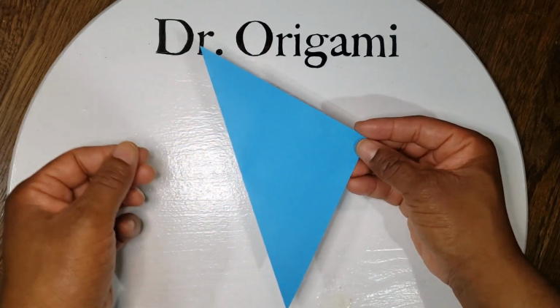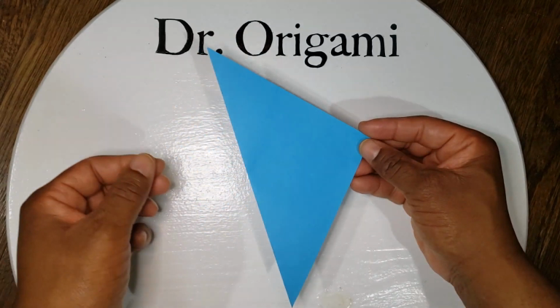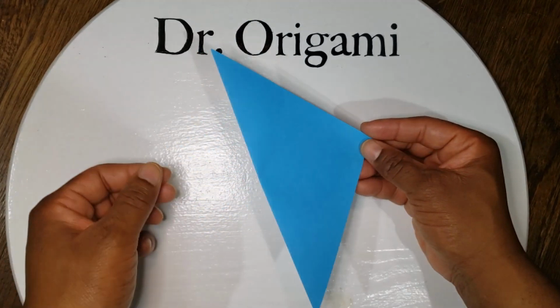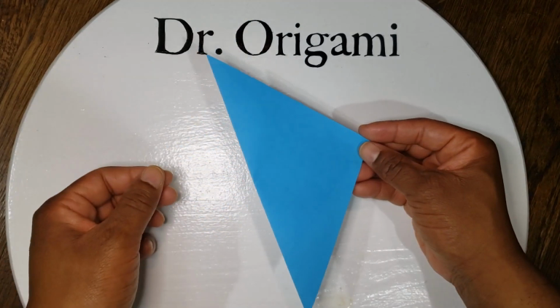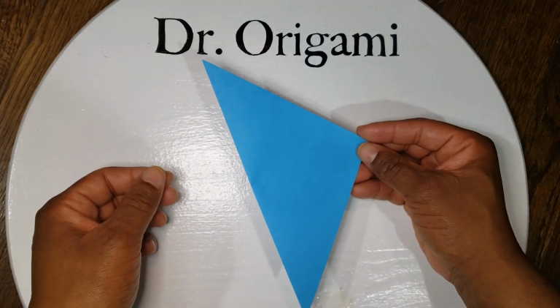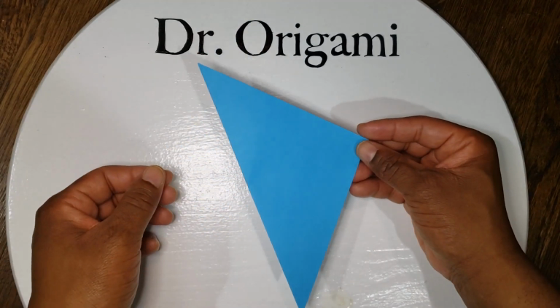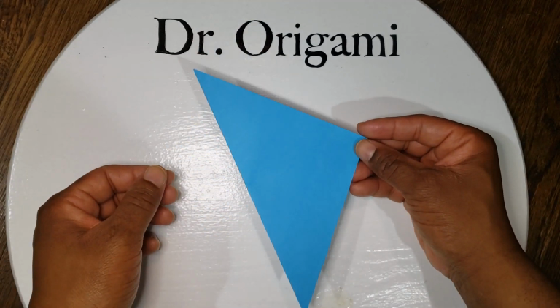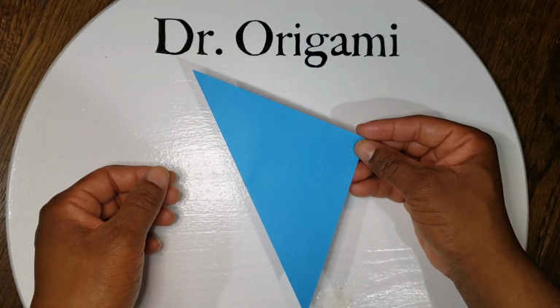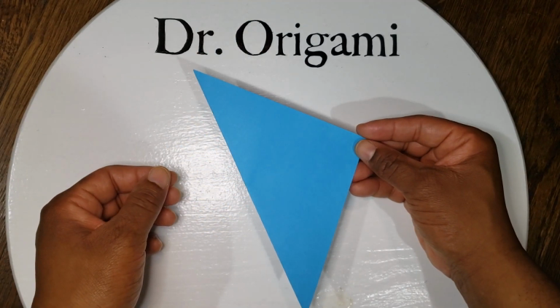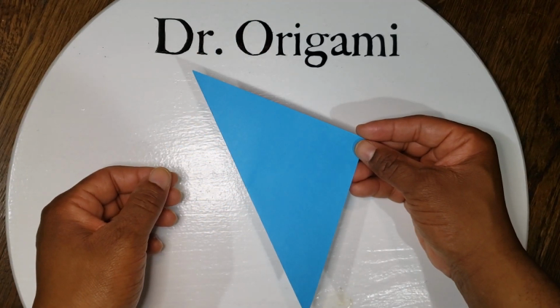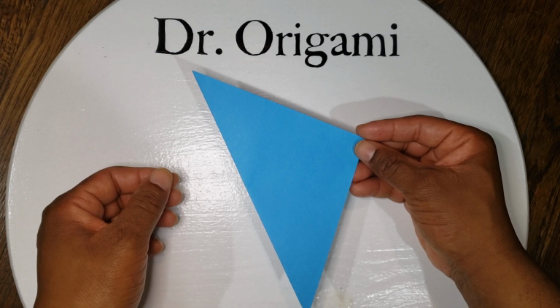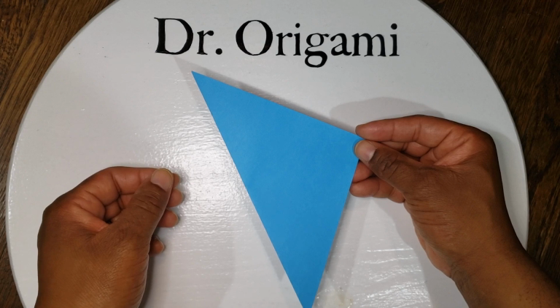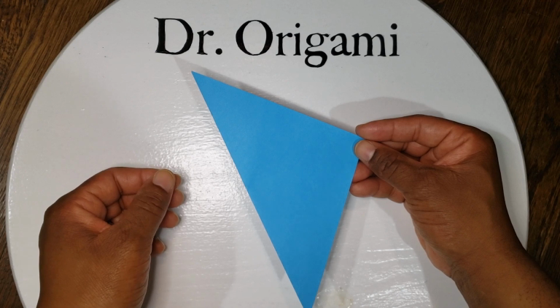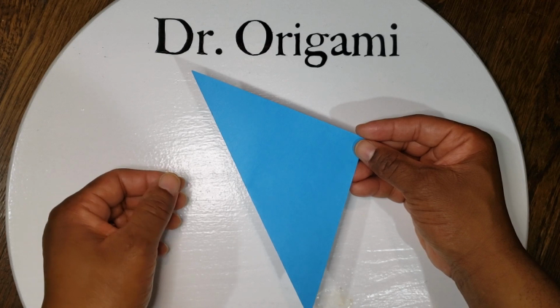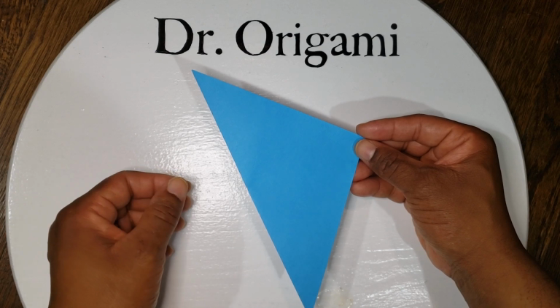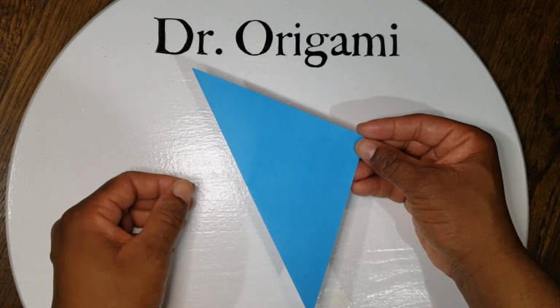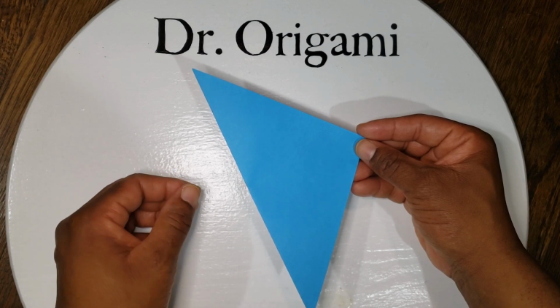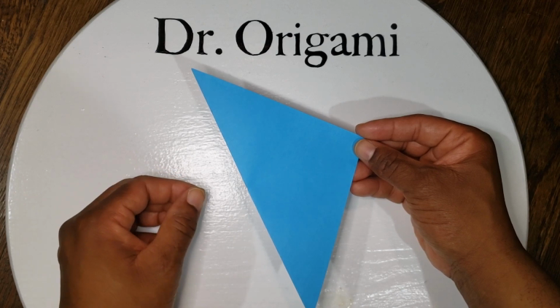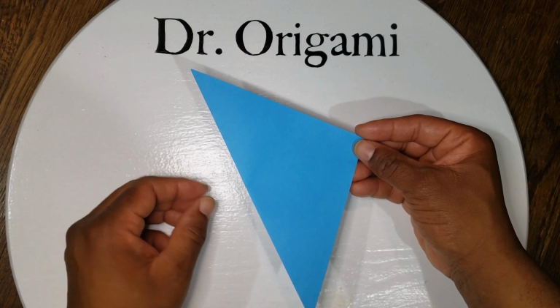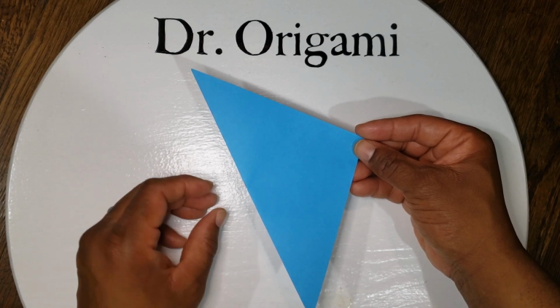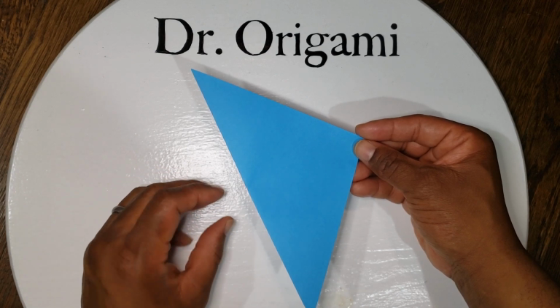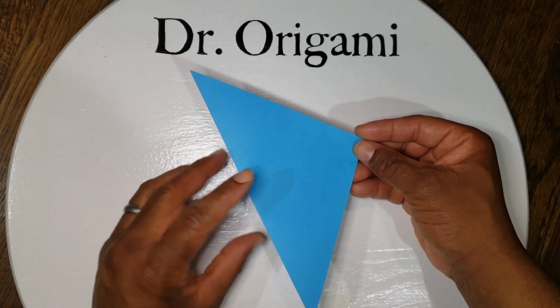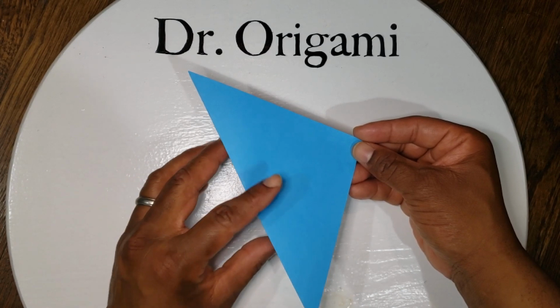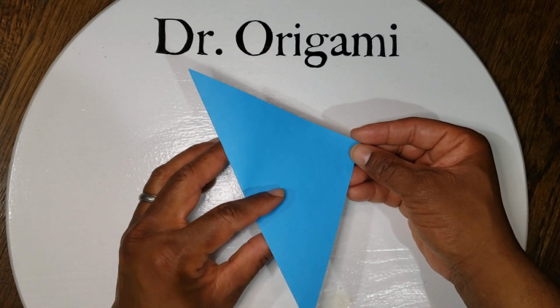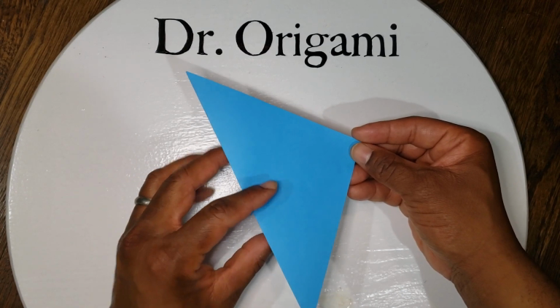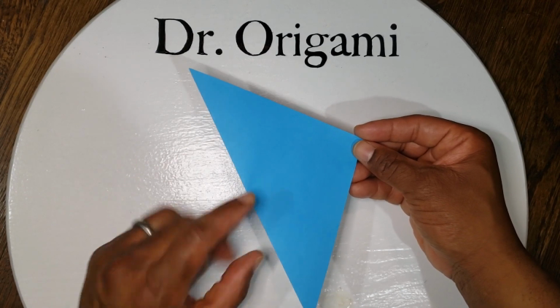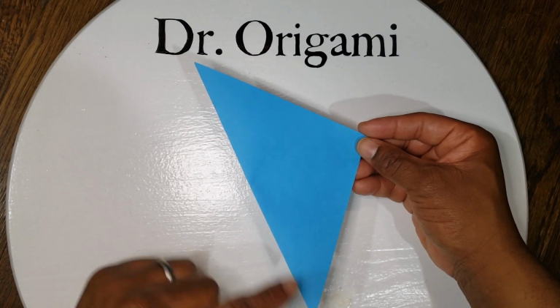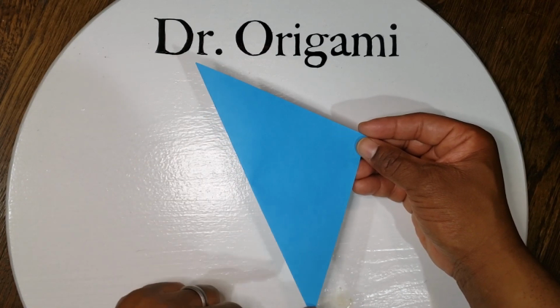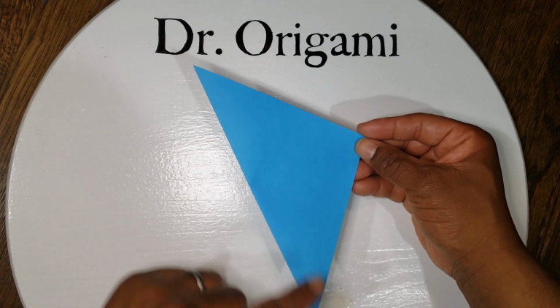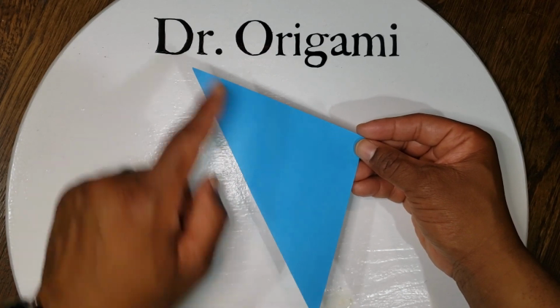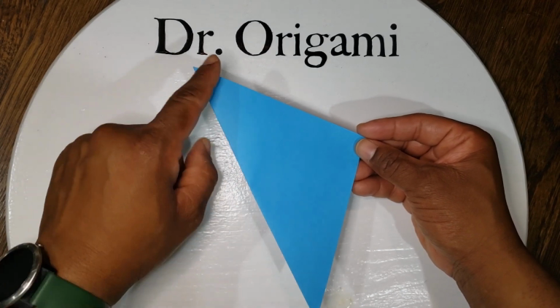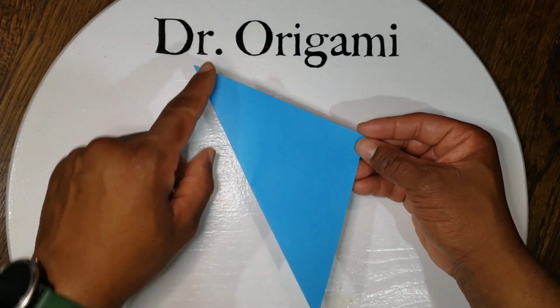Next, leave it folded and fold it in half again — so from here to here.